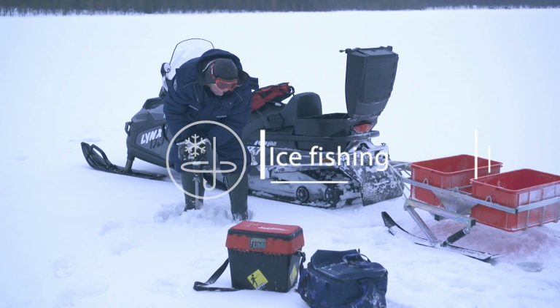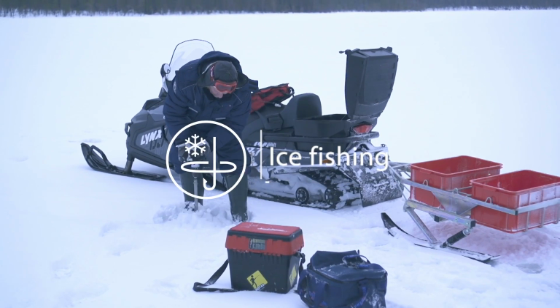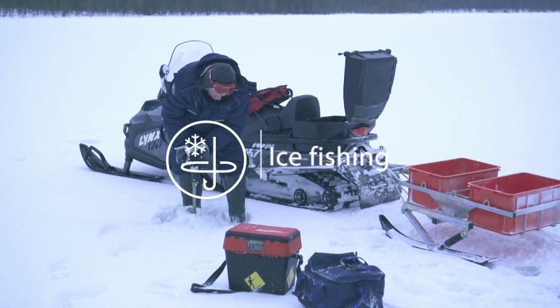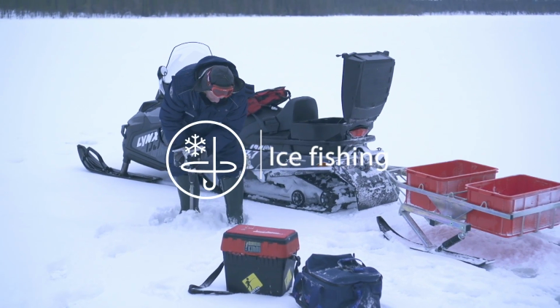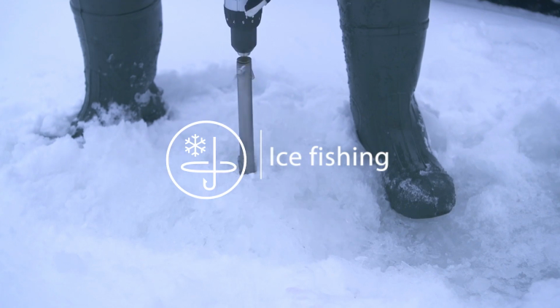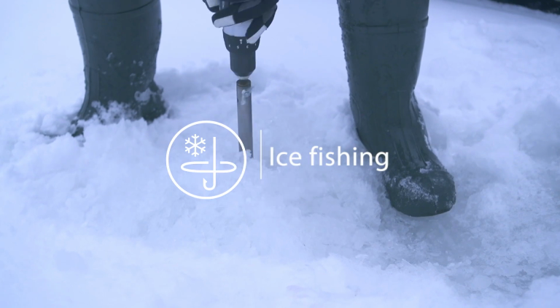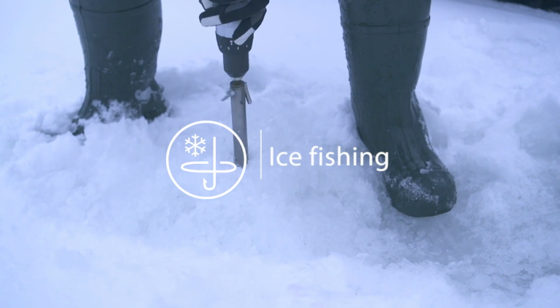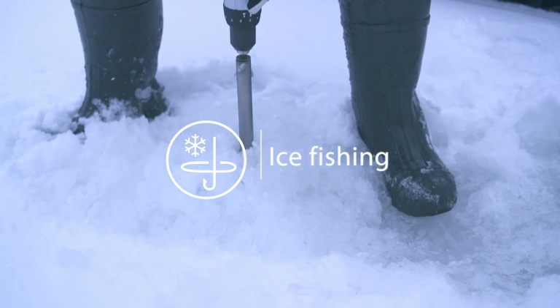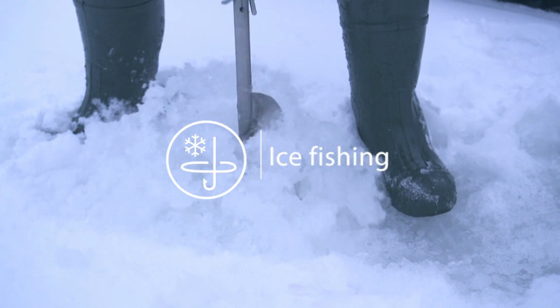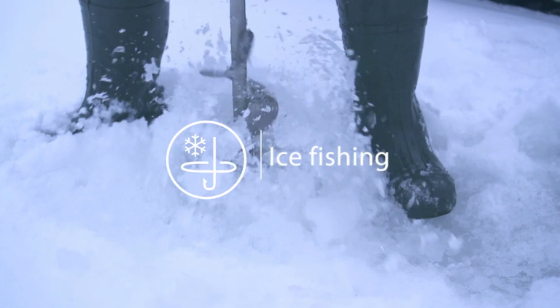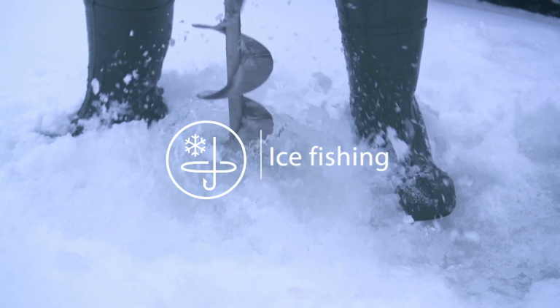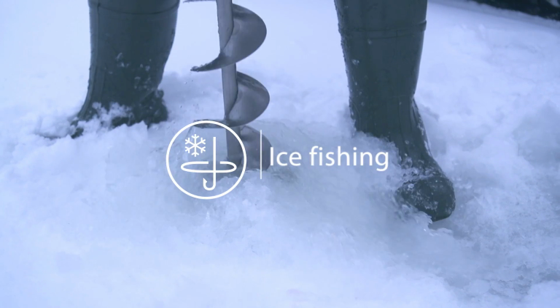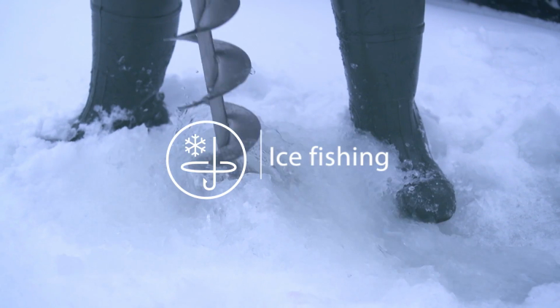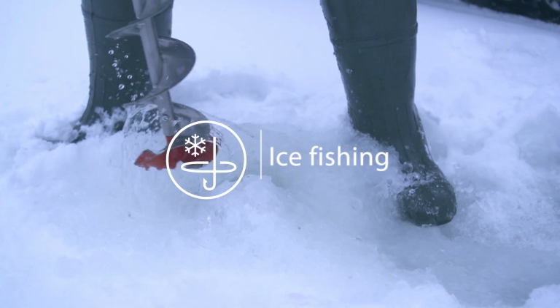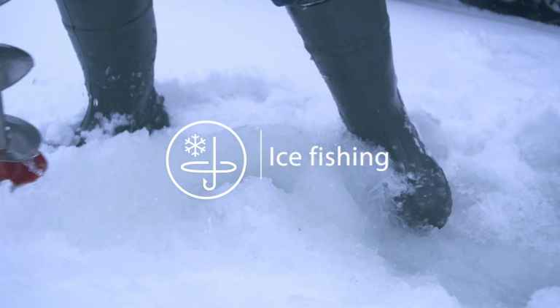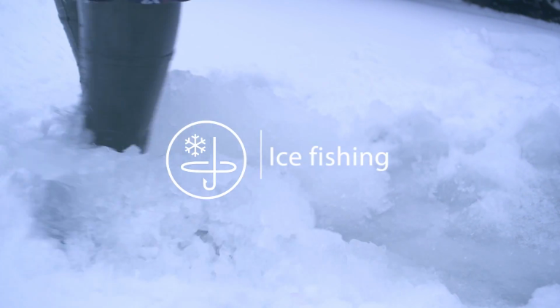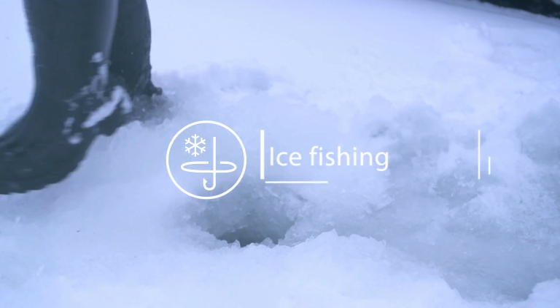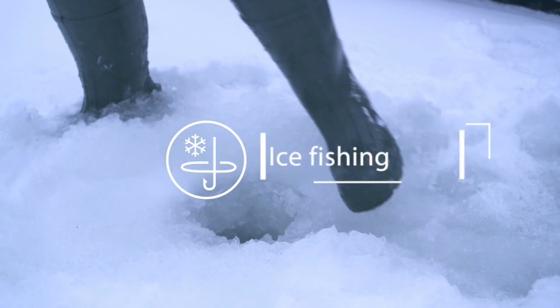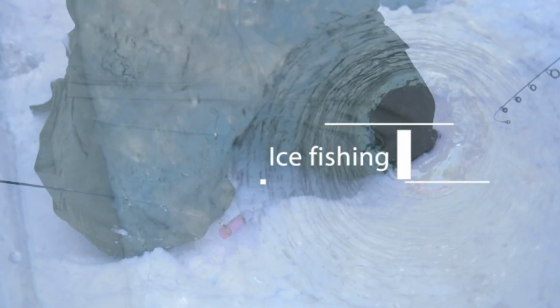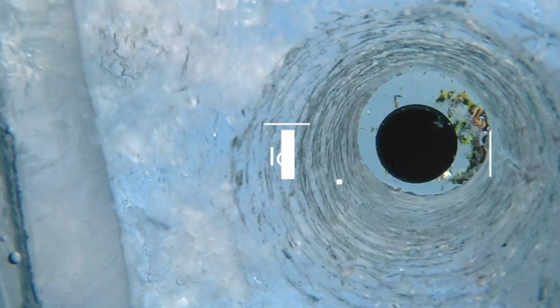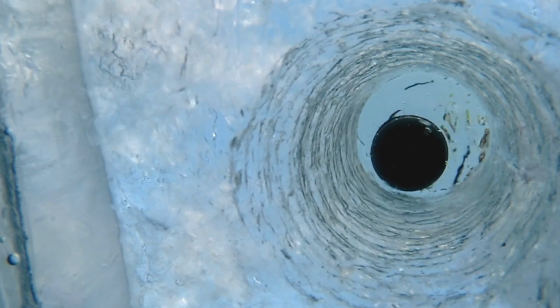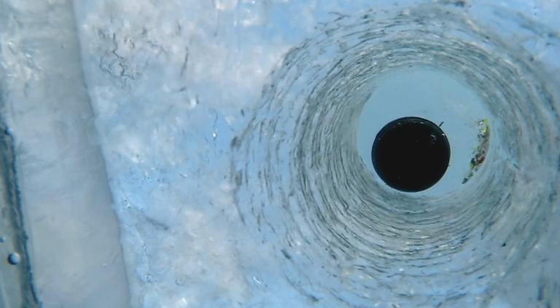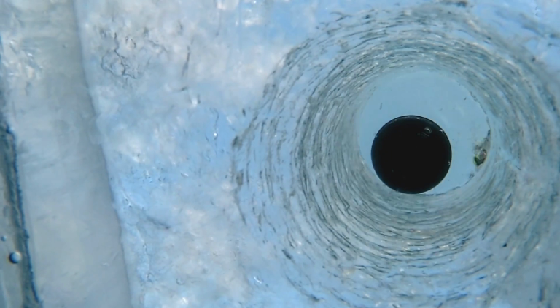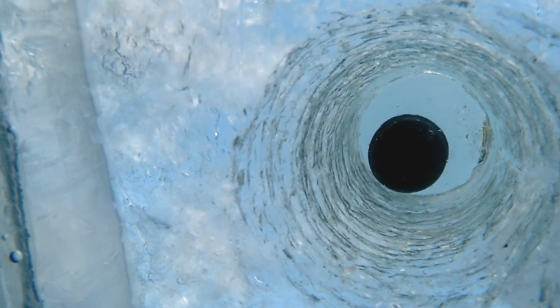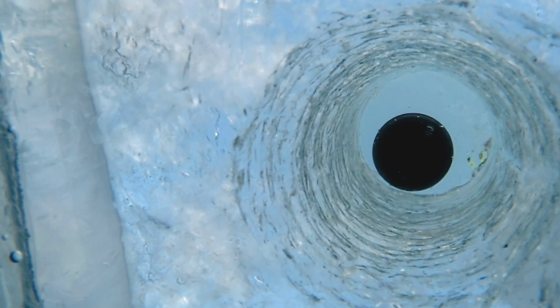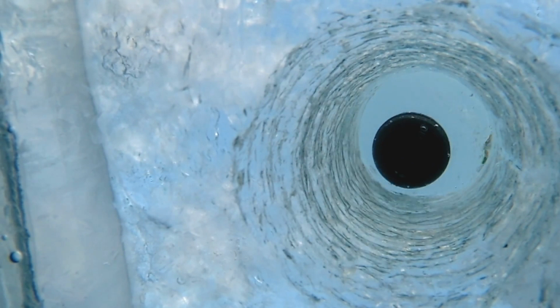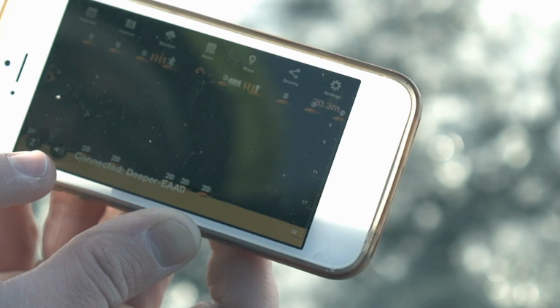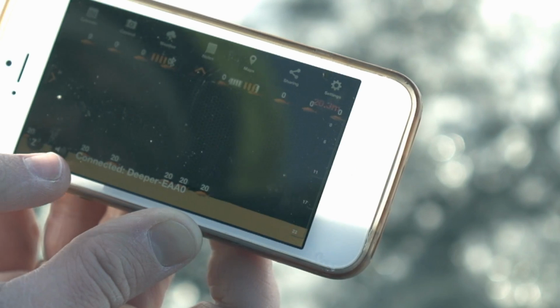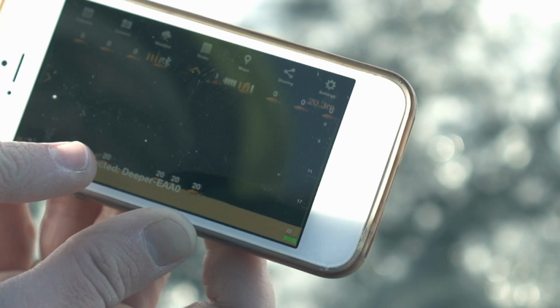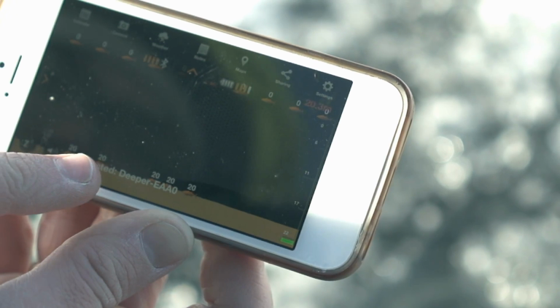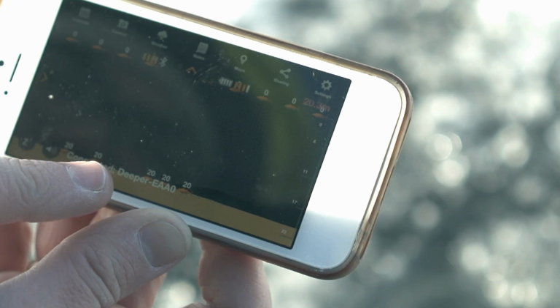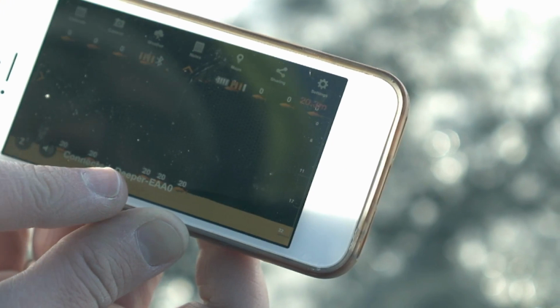Ice fishing. Drill a hole in the ice, drop DEEPER into the water, and launch the application.